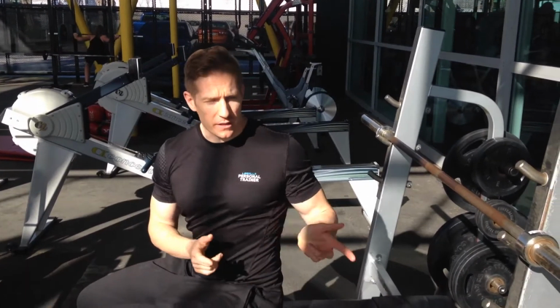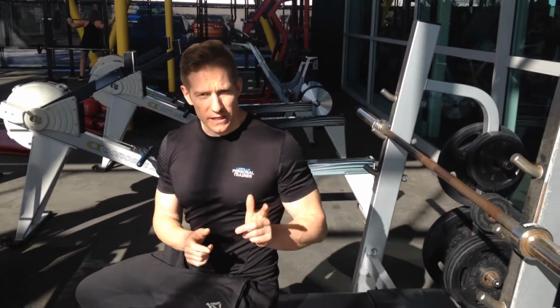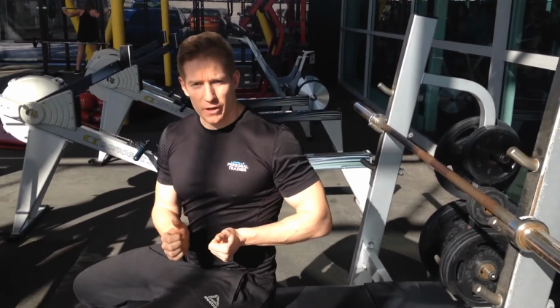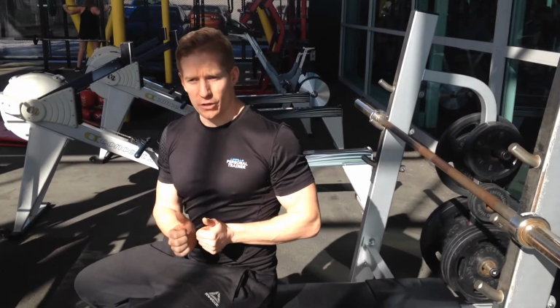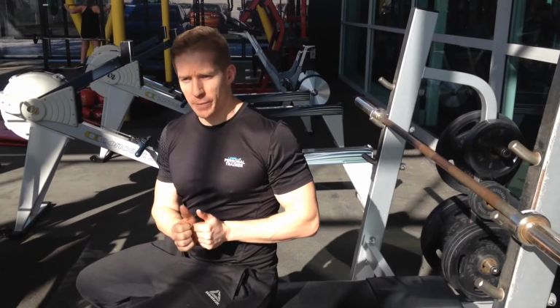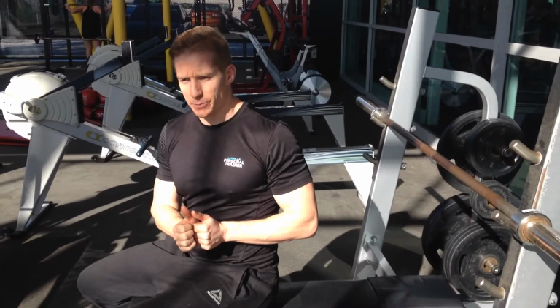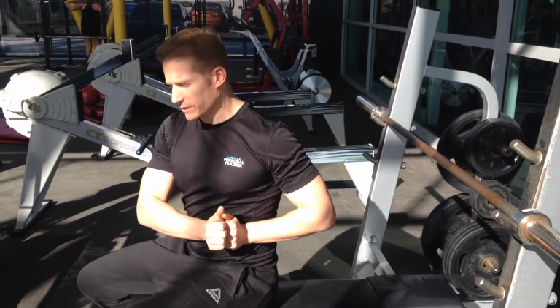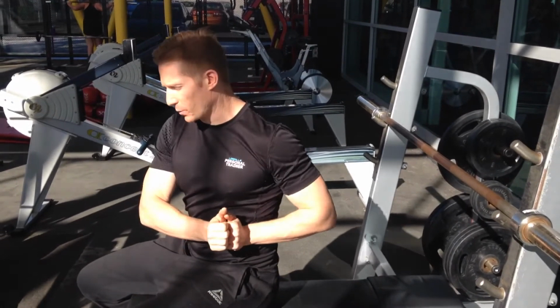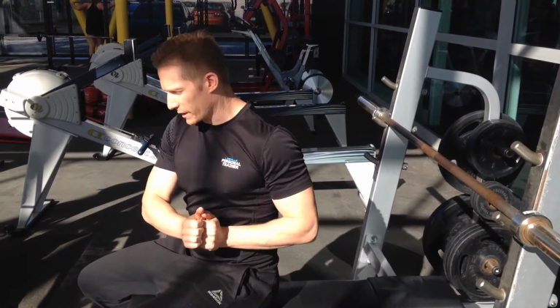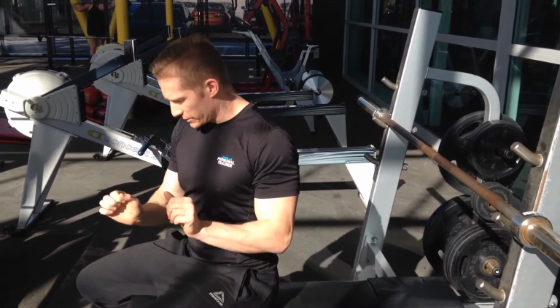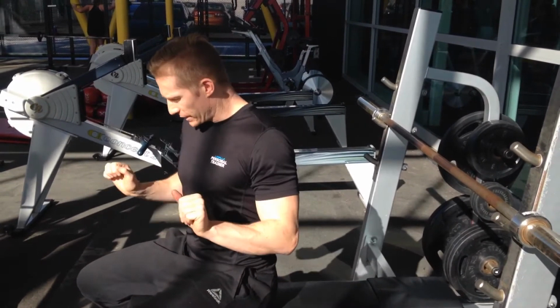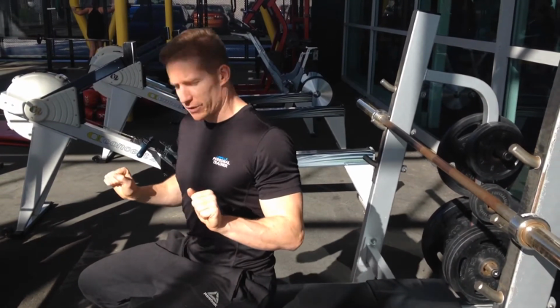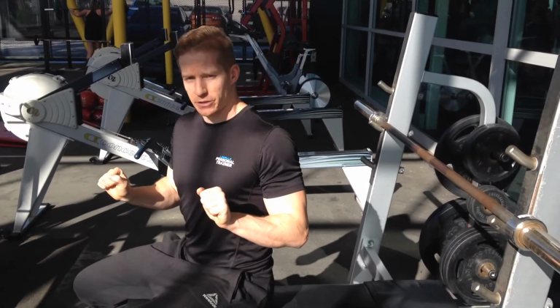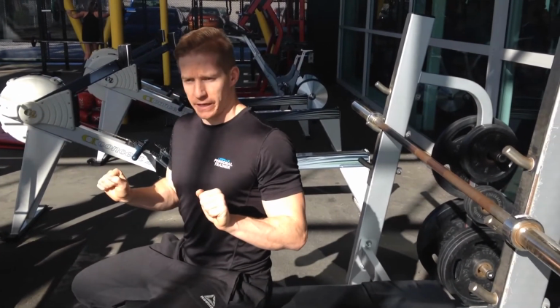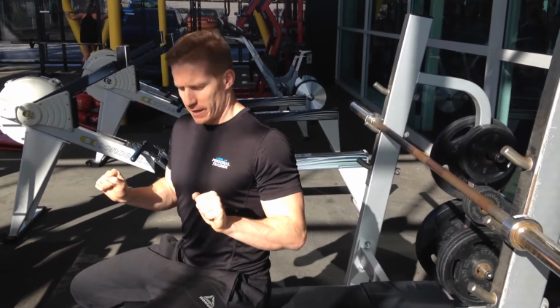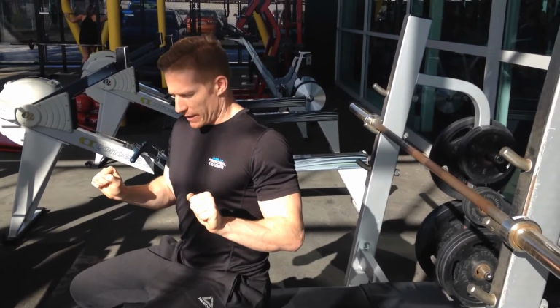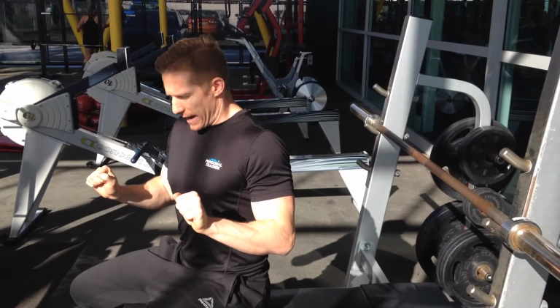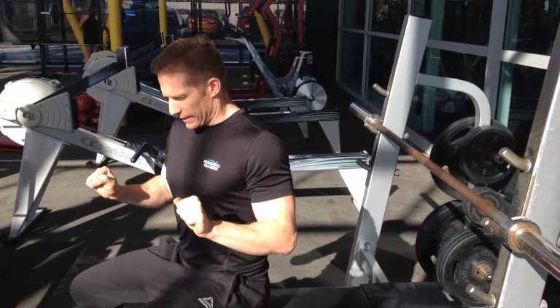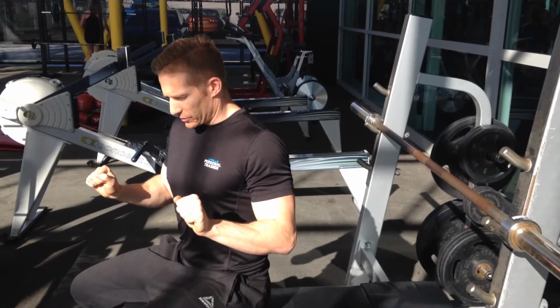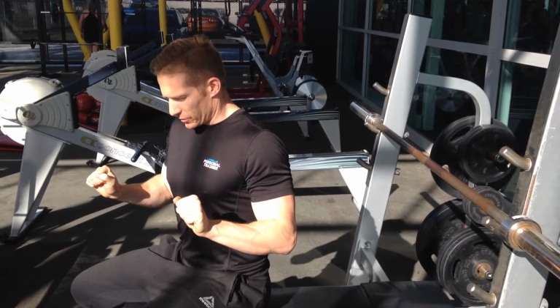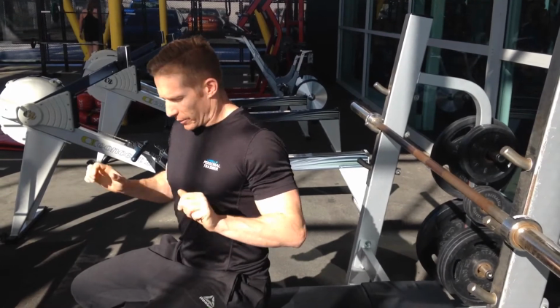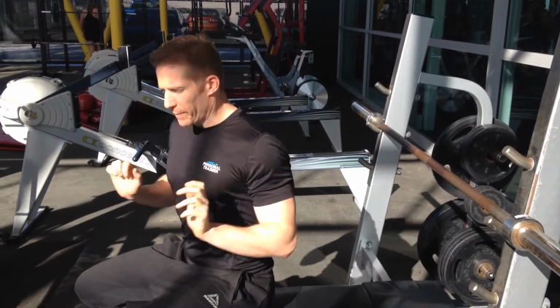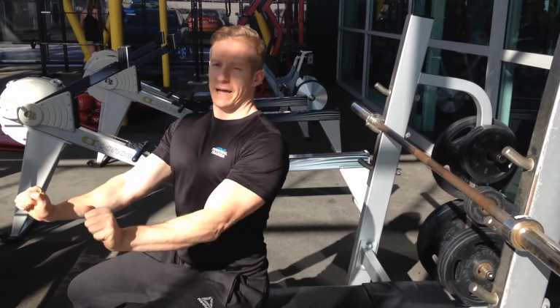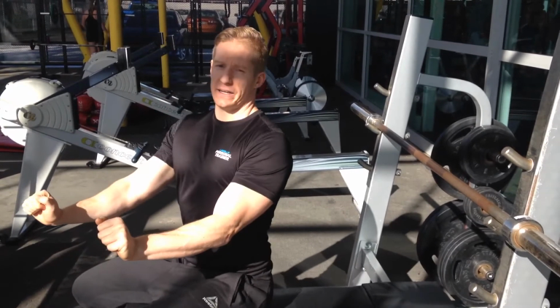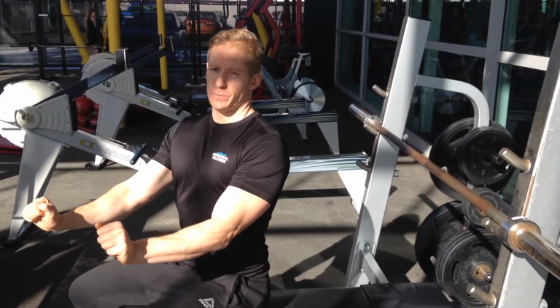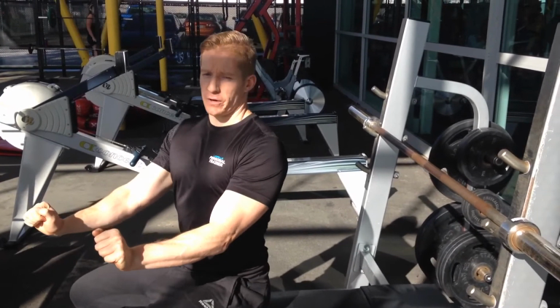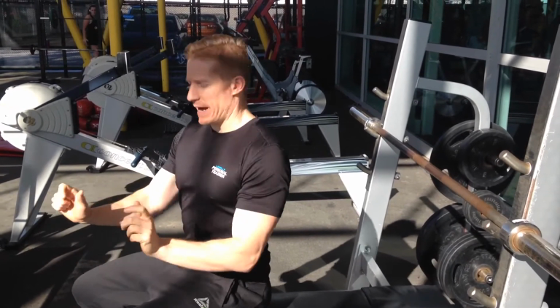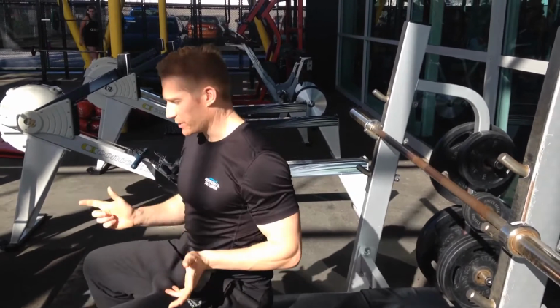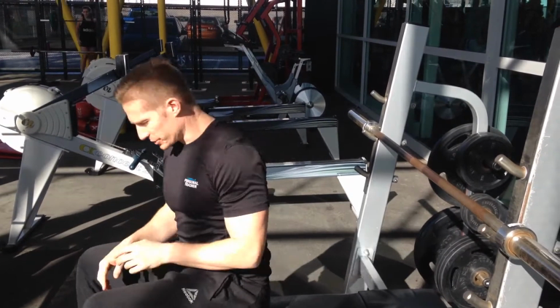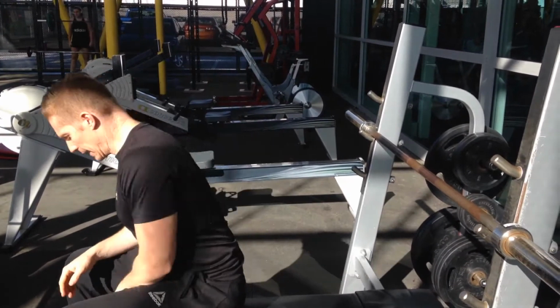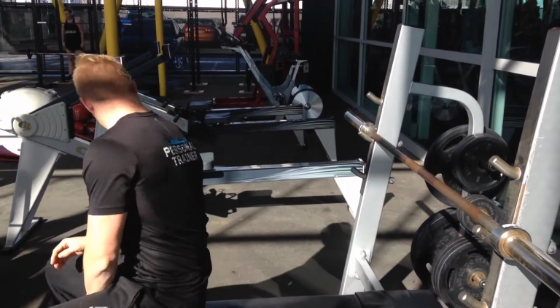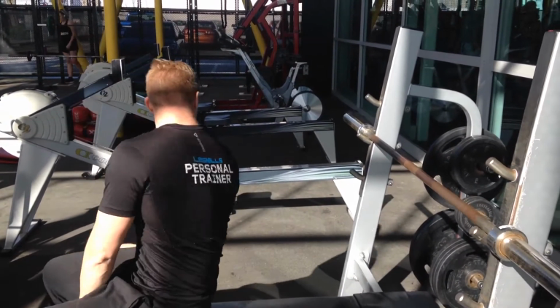You're going to set up like a normal bench press, but what you're going to be doing is dropping the bar down and then exploding up. I'll show you that in a little bit.